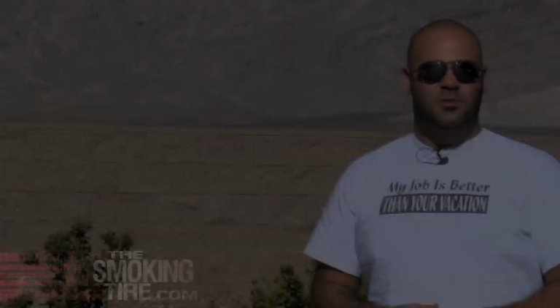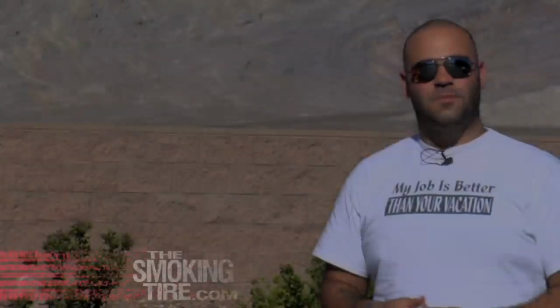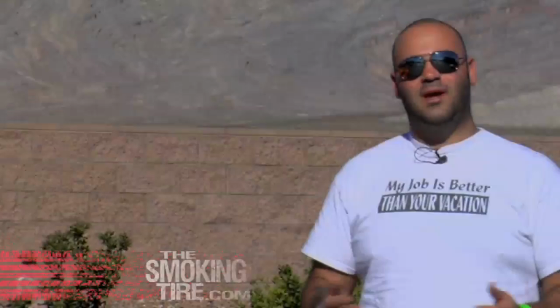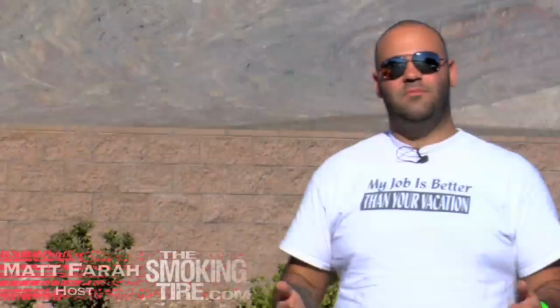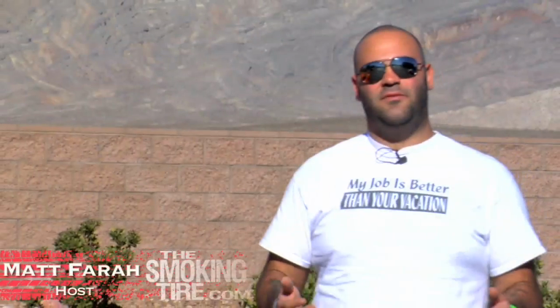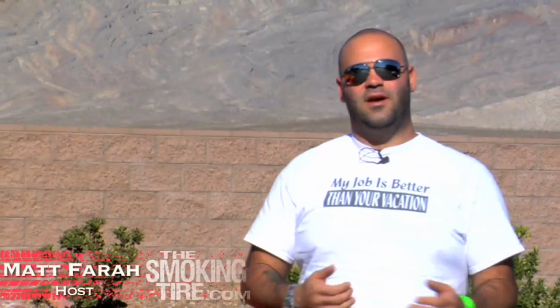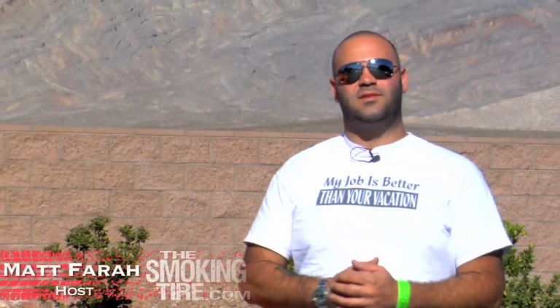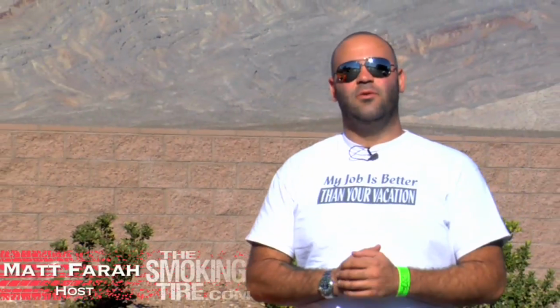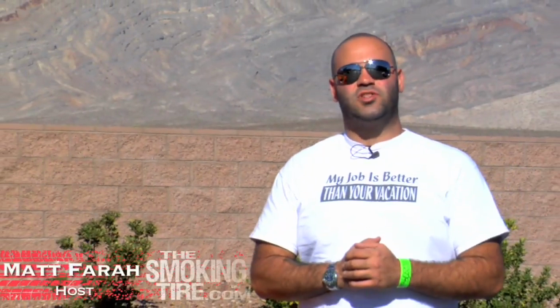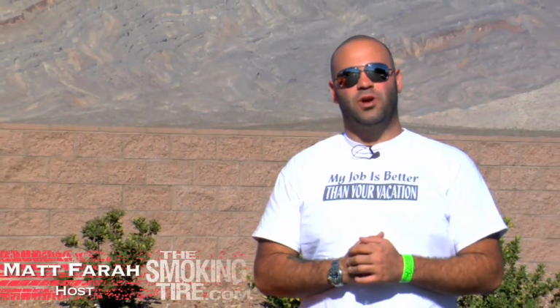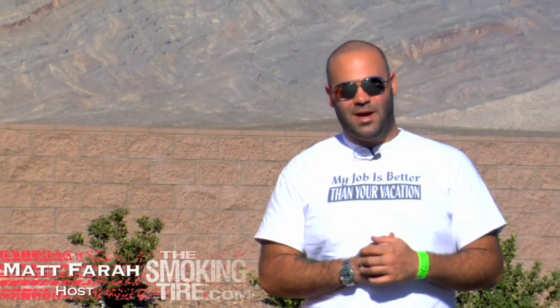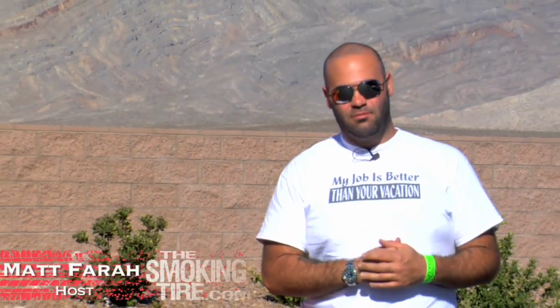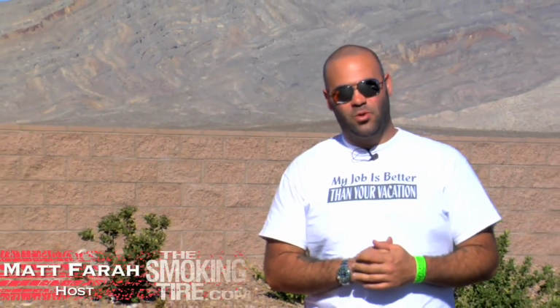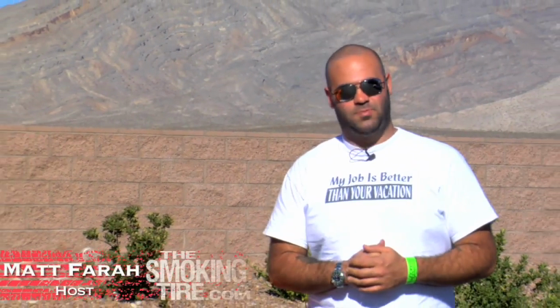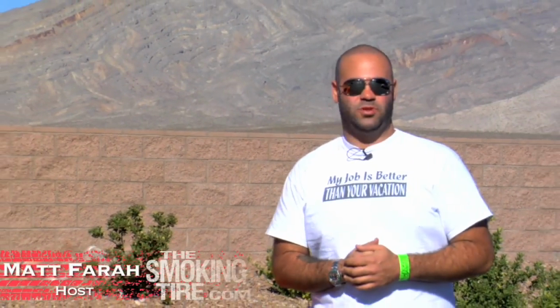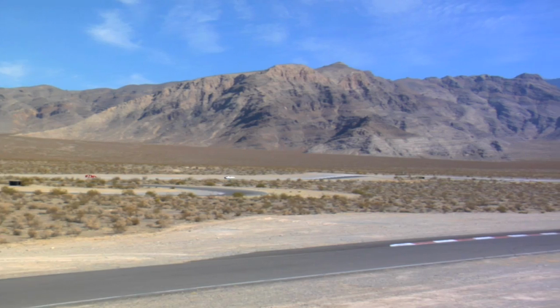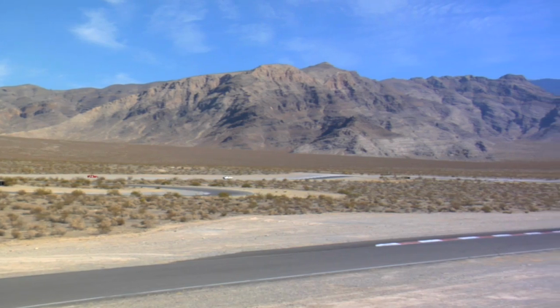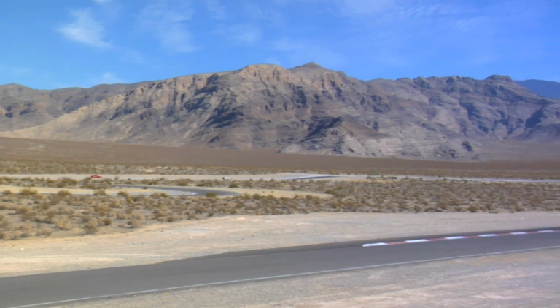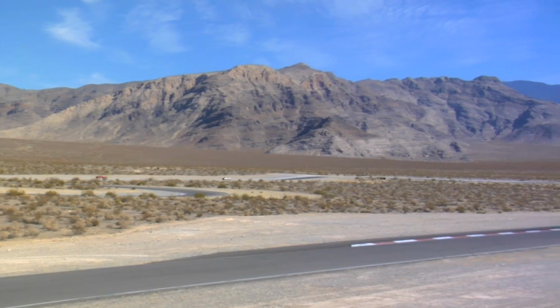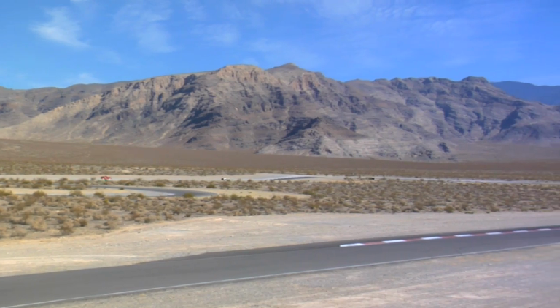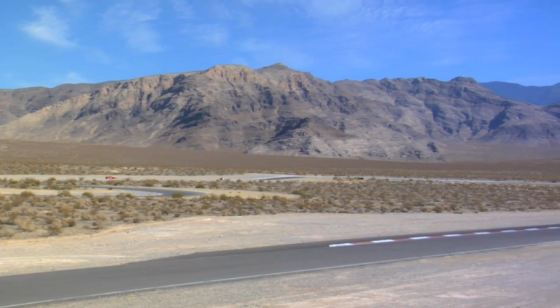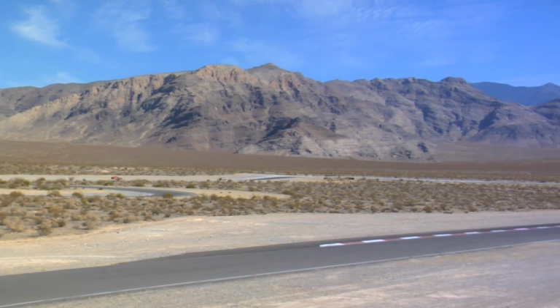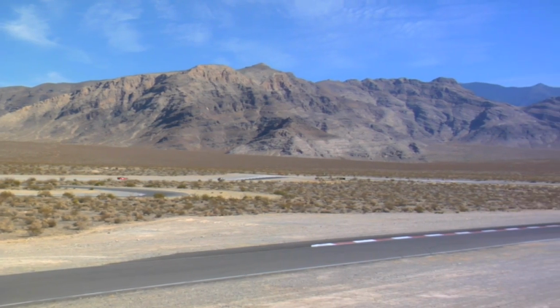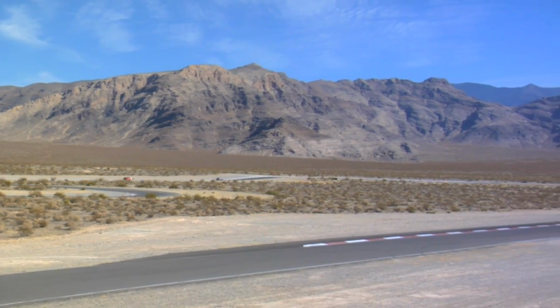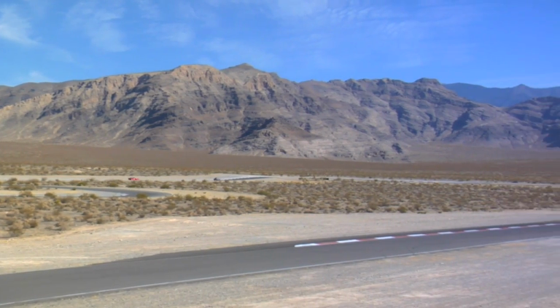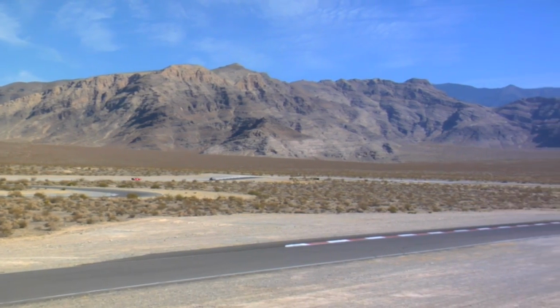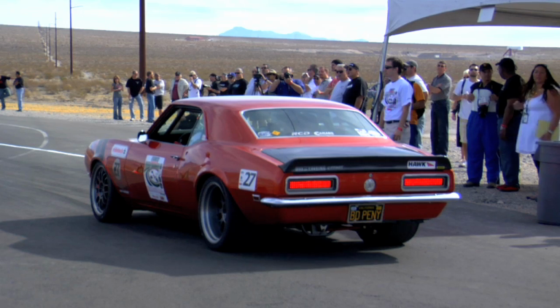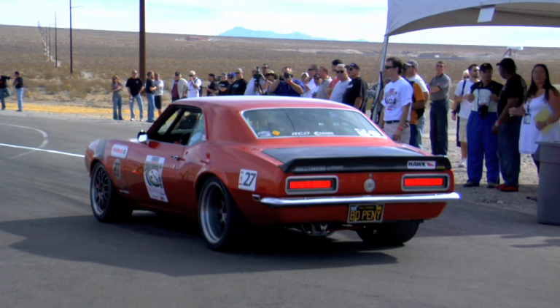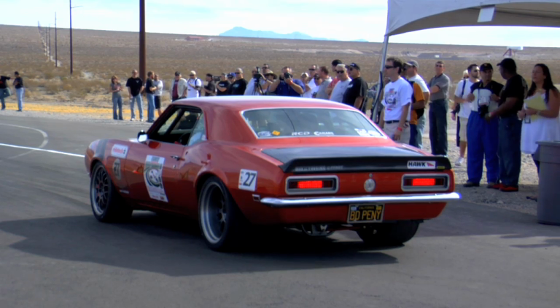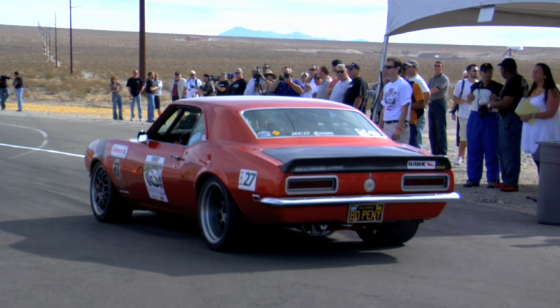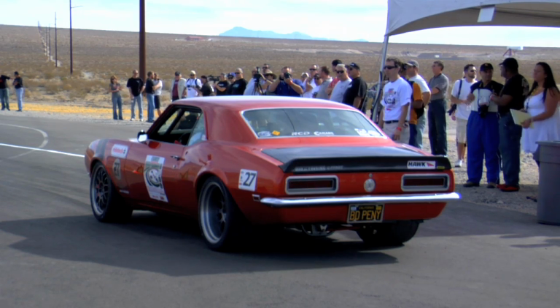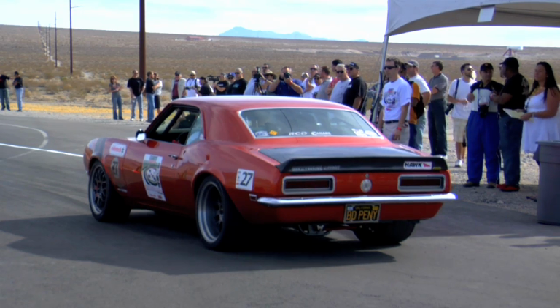What's up guys, I'm Matt Farah, and today we're at Spring Mountain Motorsports Ranch in Pahrump, Nevada for the Optima Ultimate Streetcar Shootout.